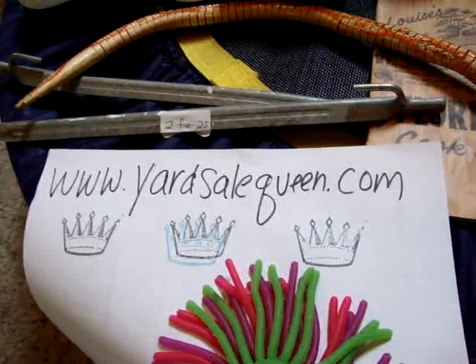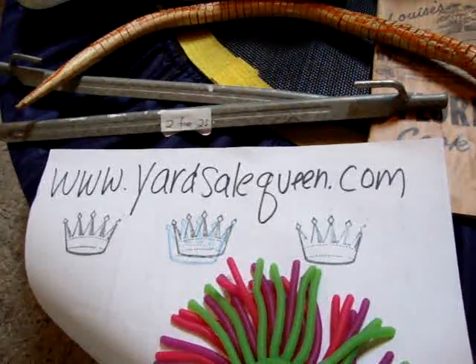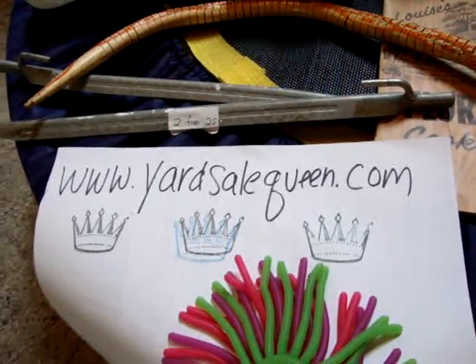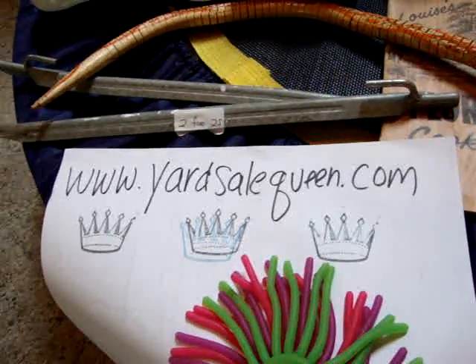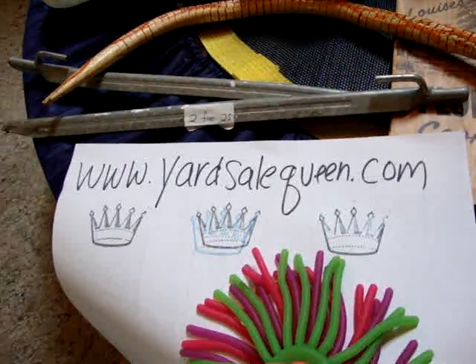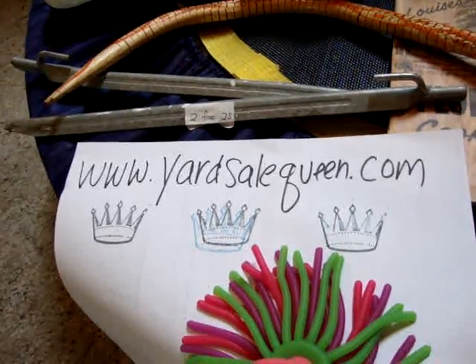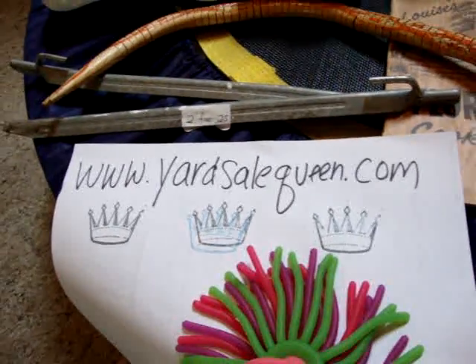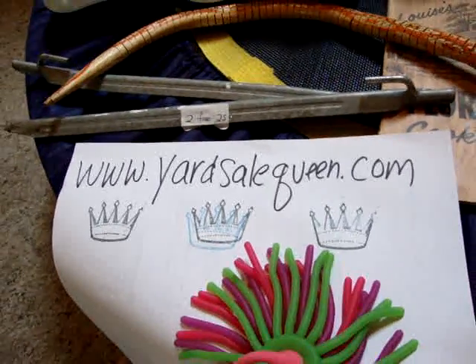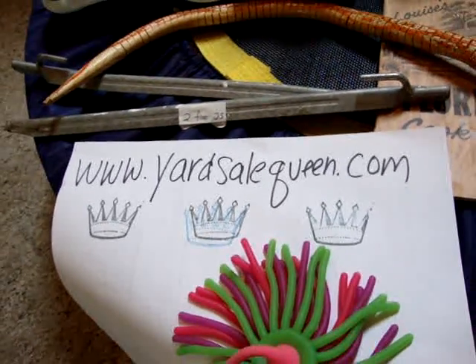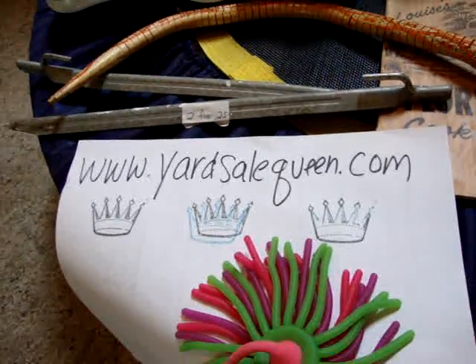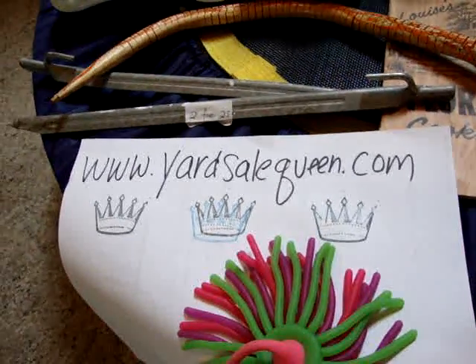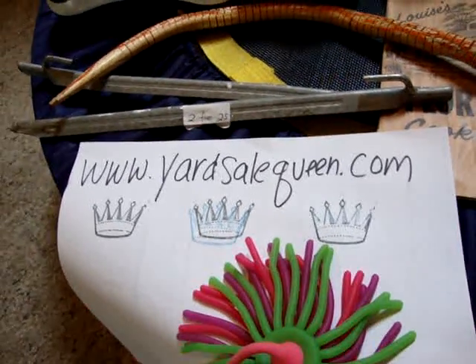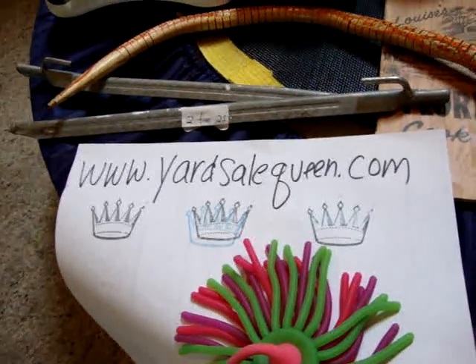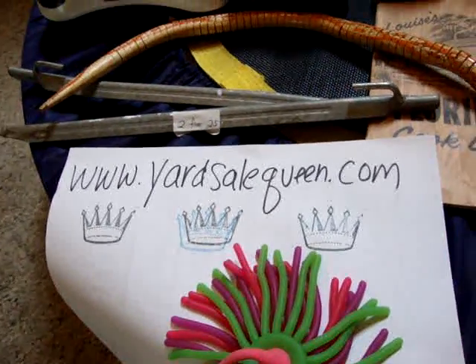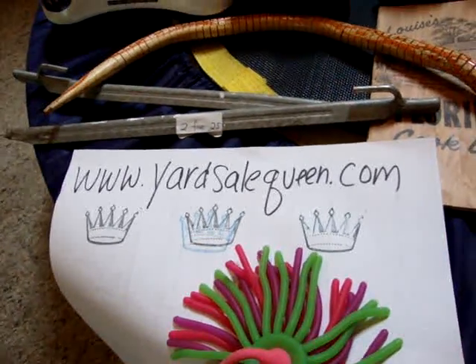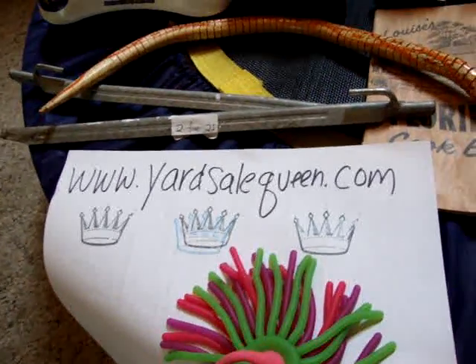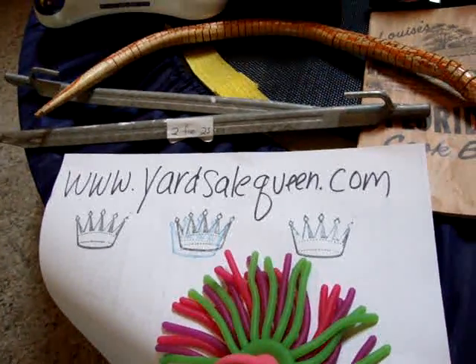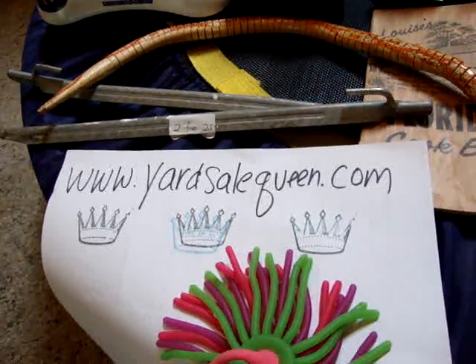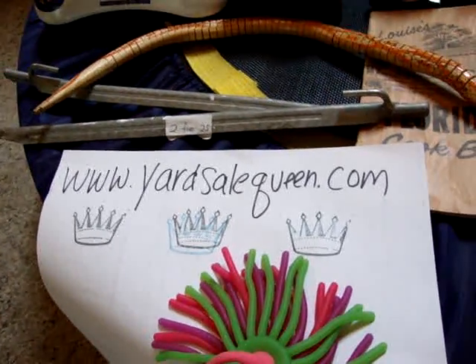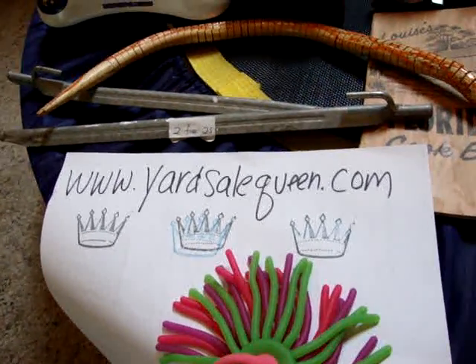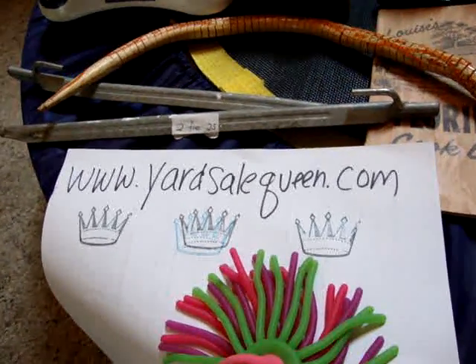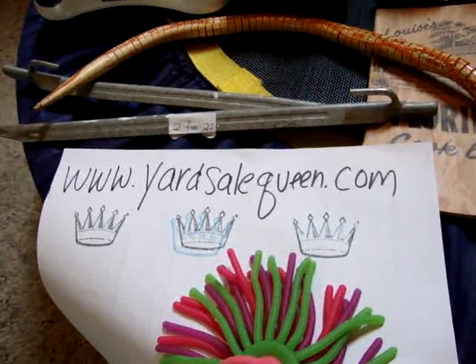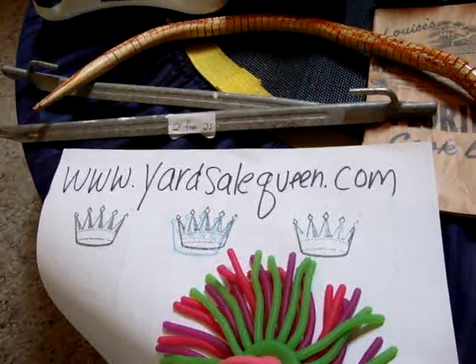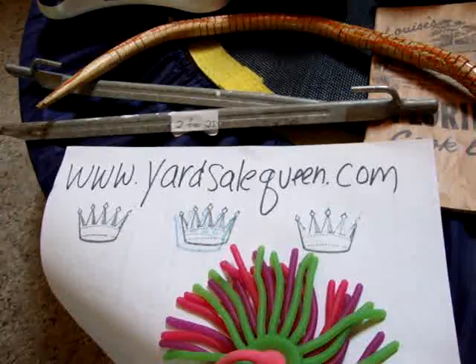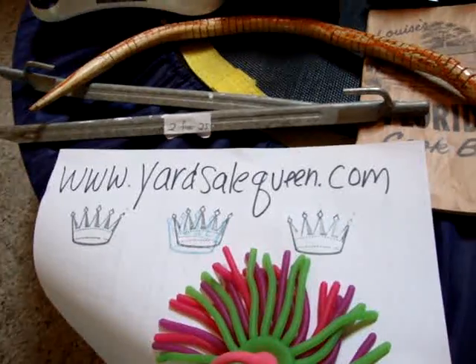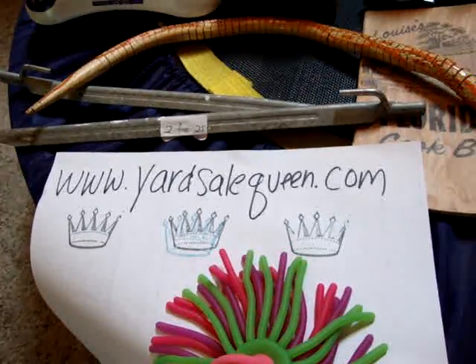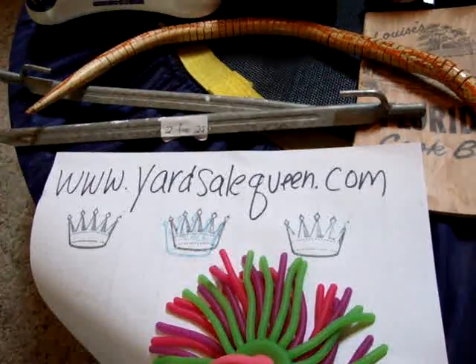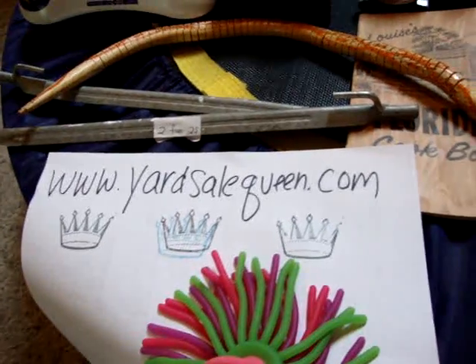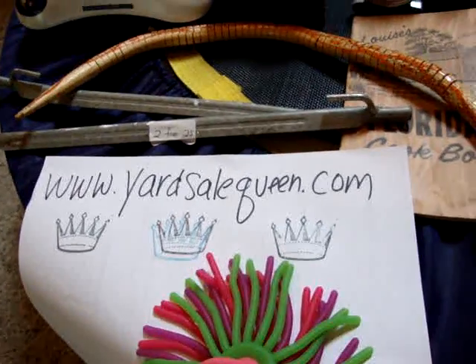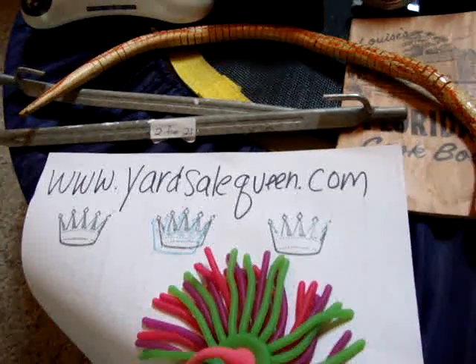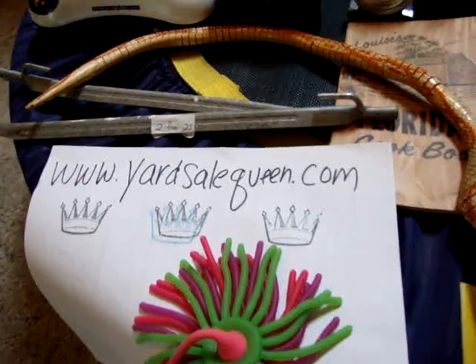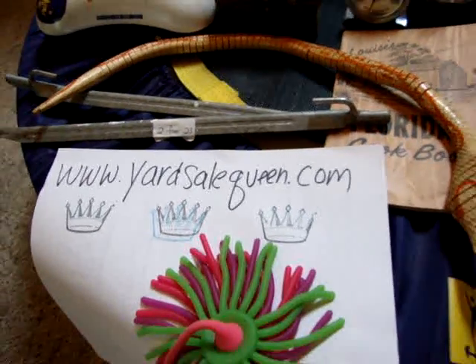Hi everybody, this is Chris from YardSaleQueen.com and I'm going to show you what I bought at the yard sales on Saturday, April 24th, 2010.